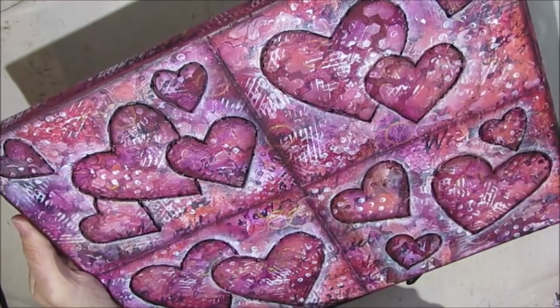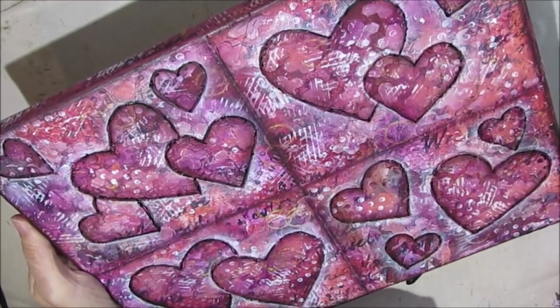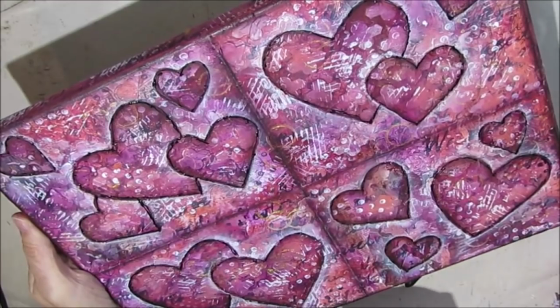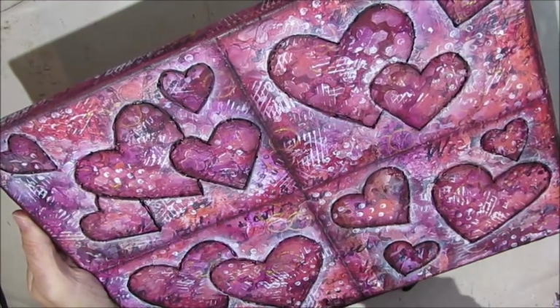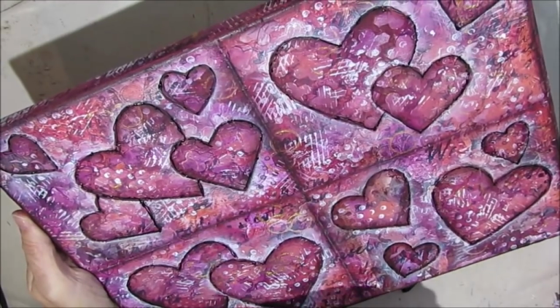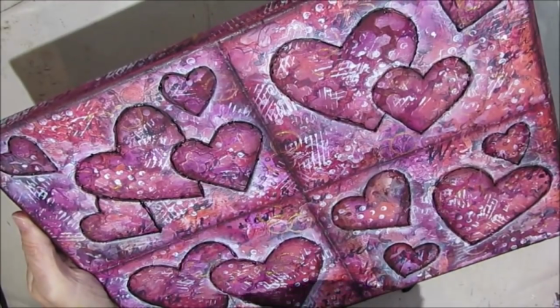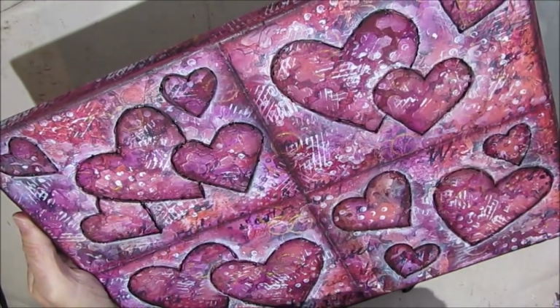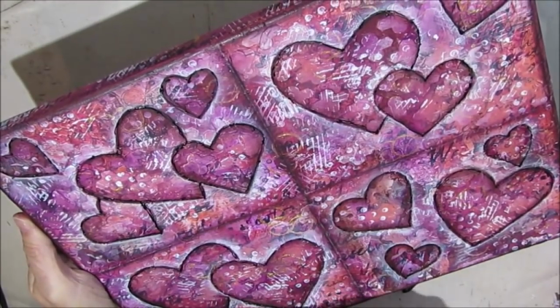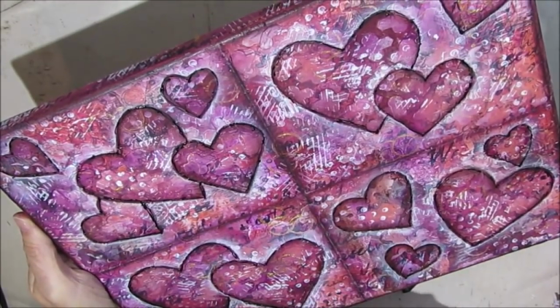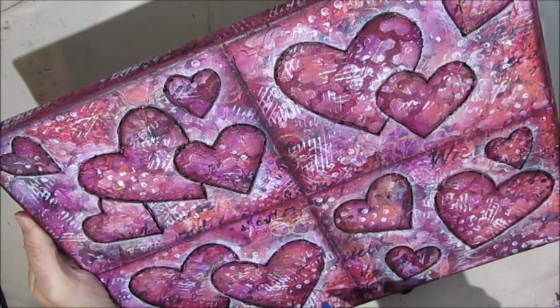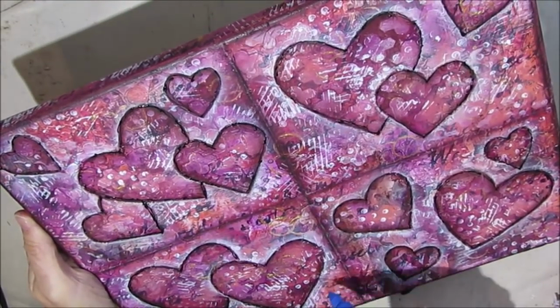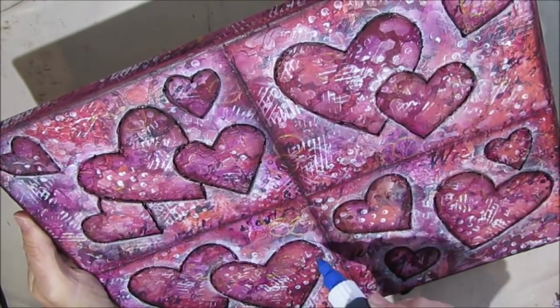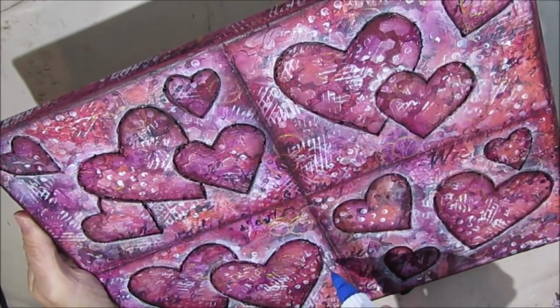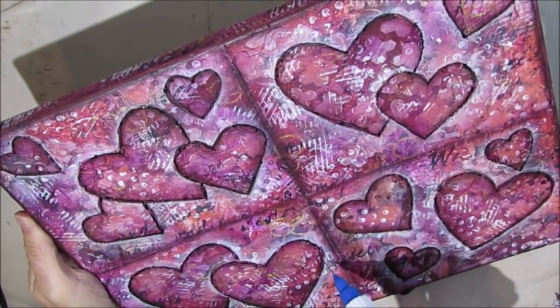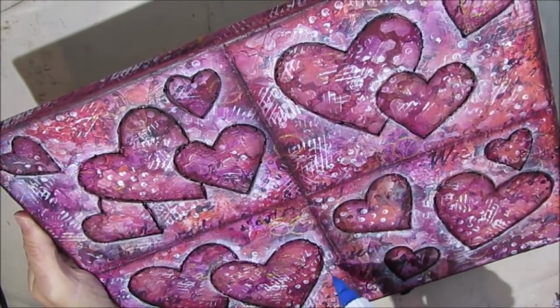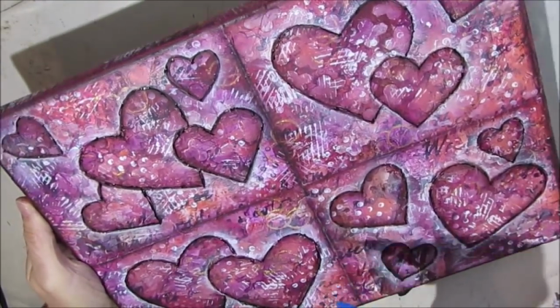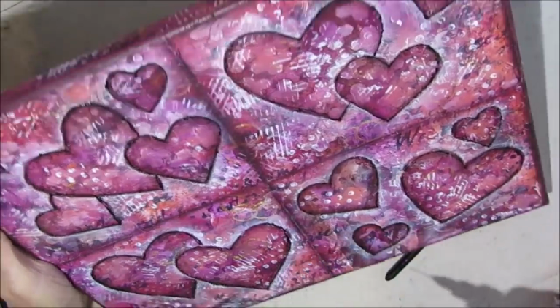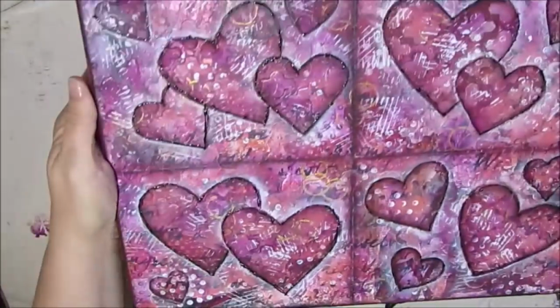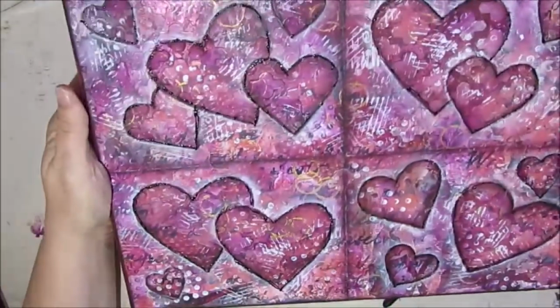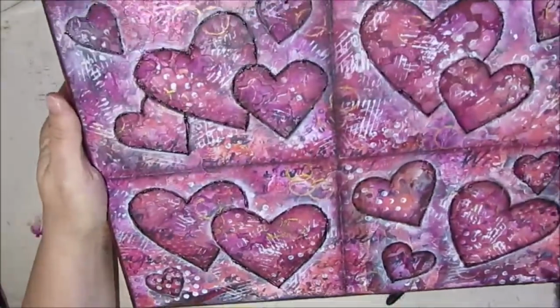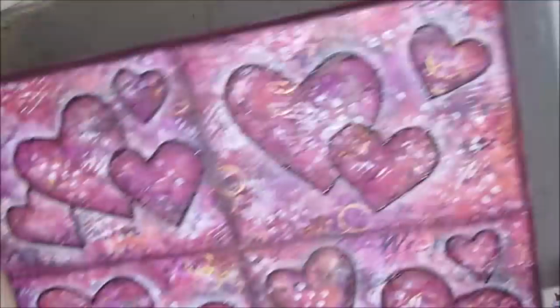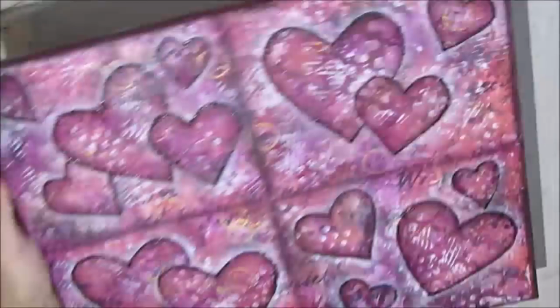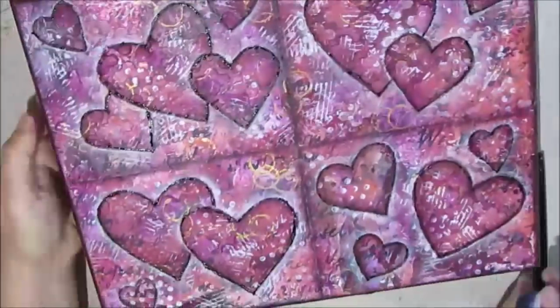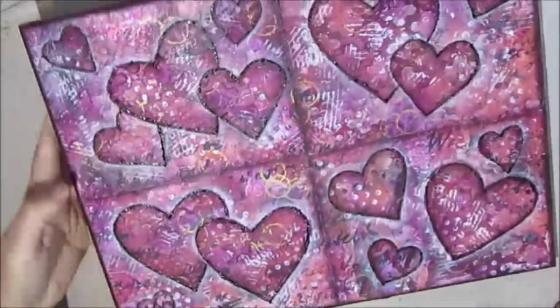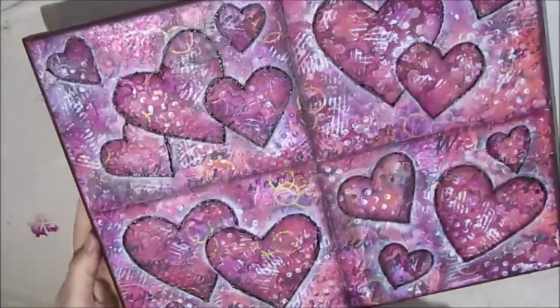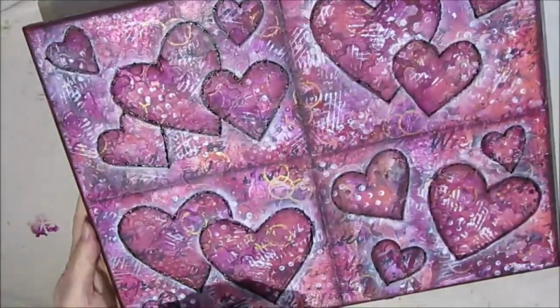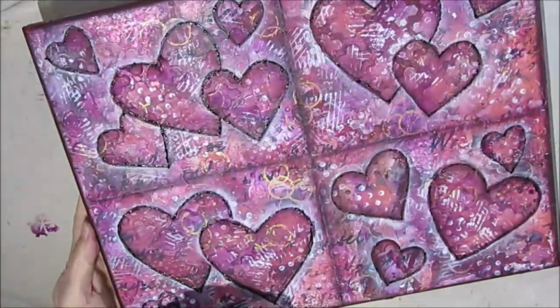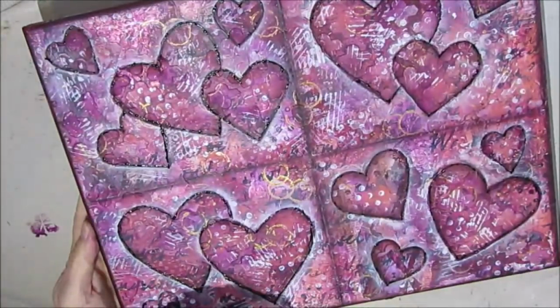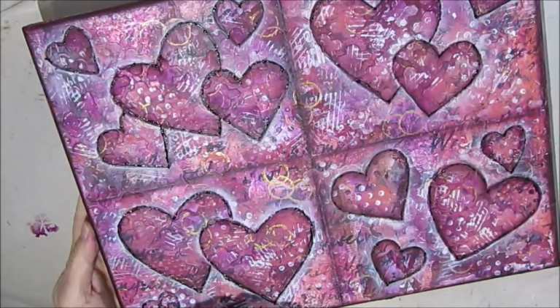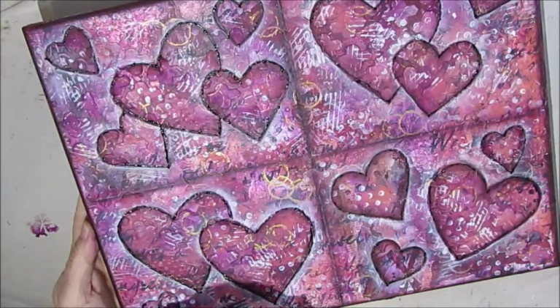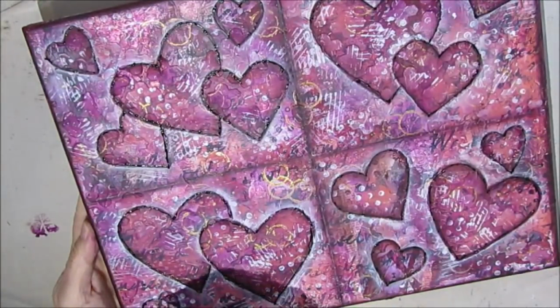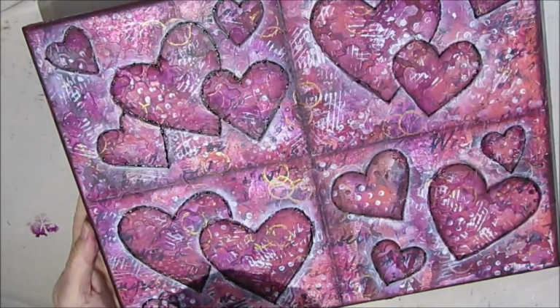Thank you so much for watching. I hope you love this canvas as much as I do. Bye!